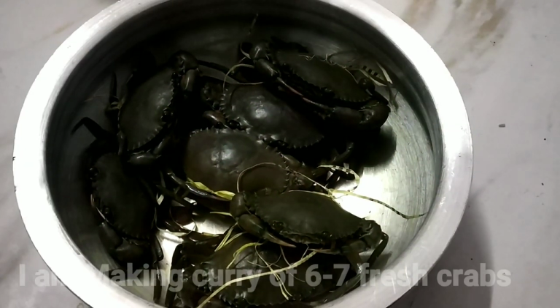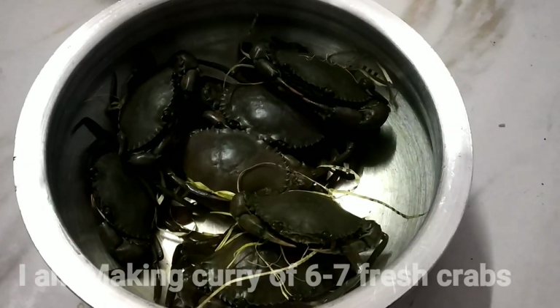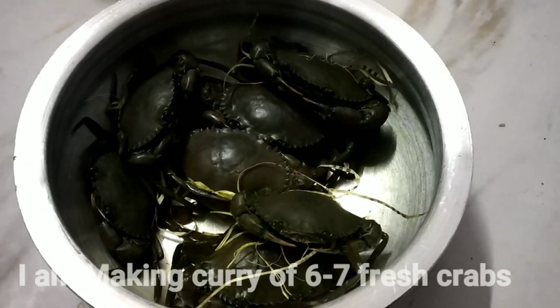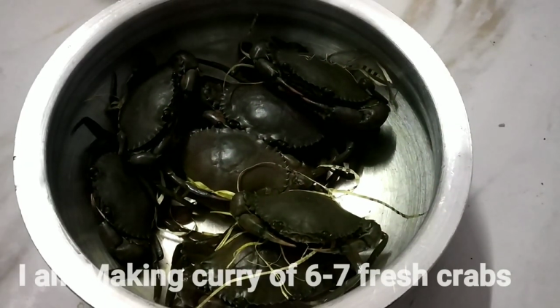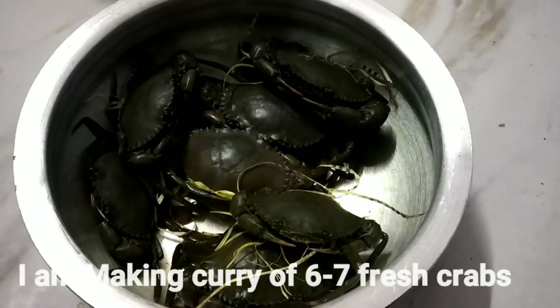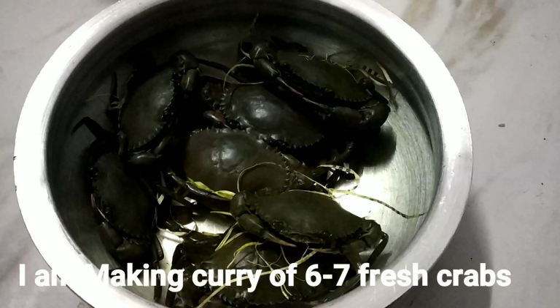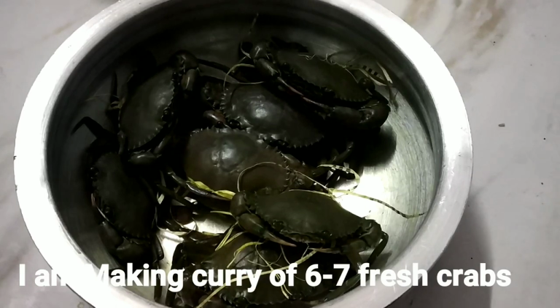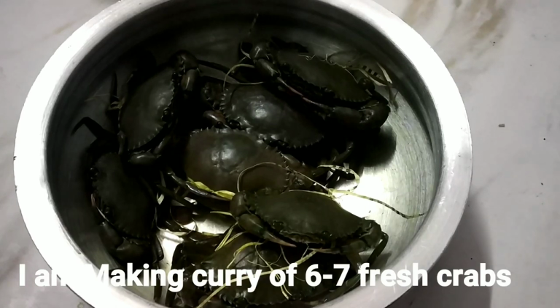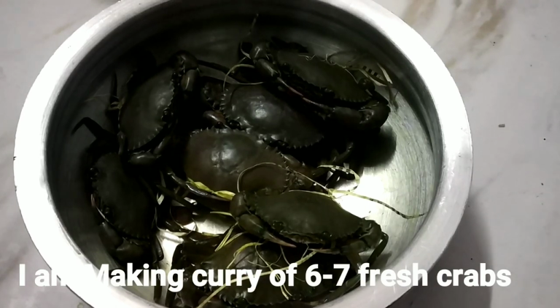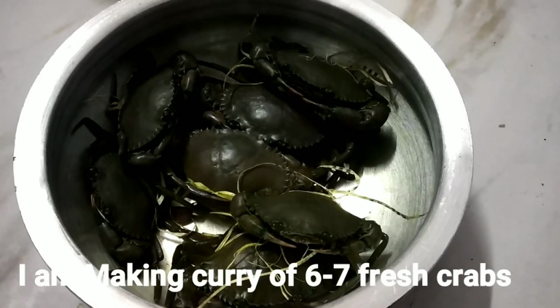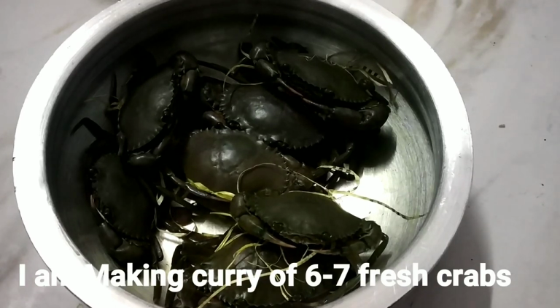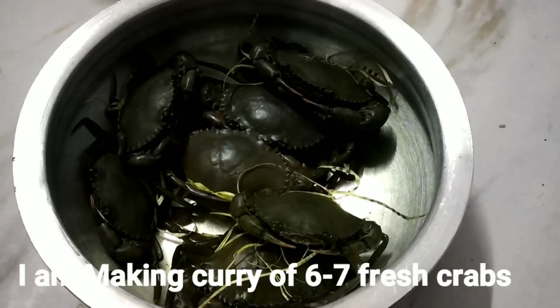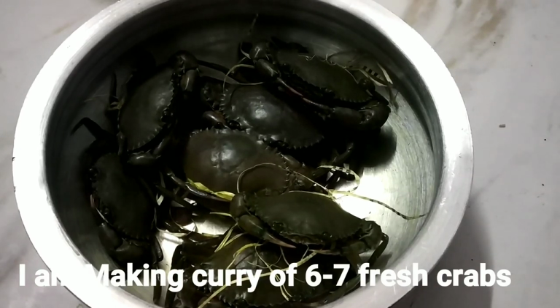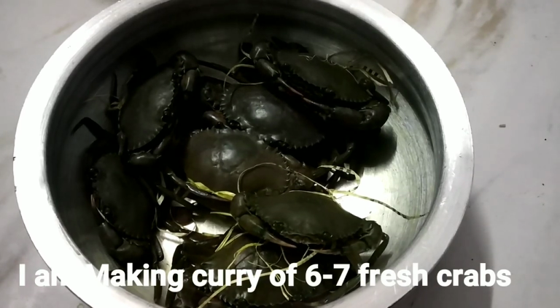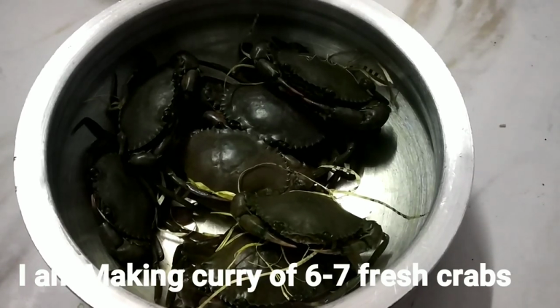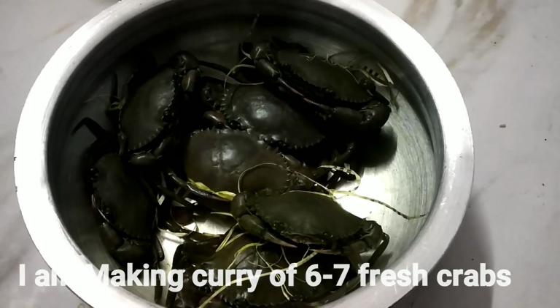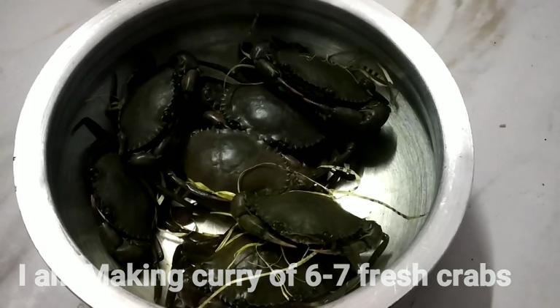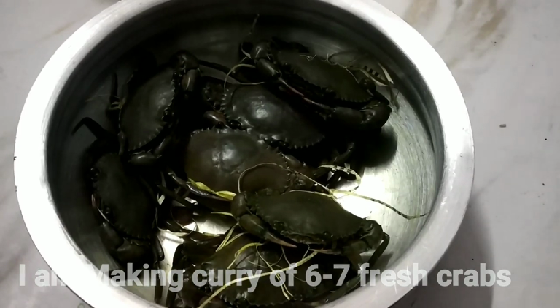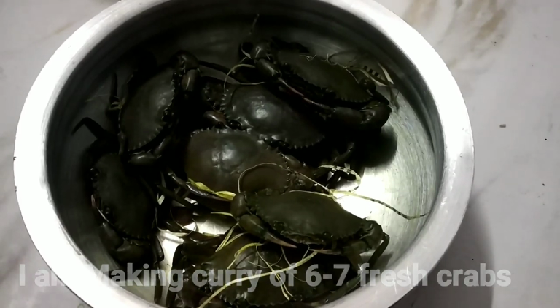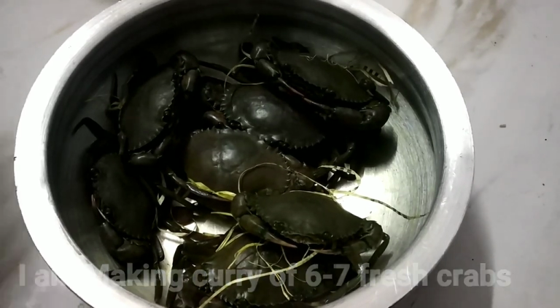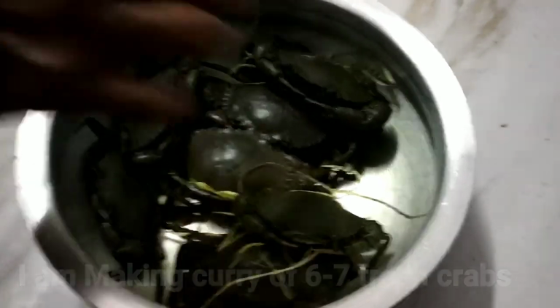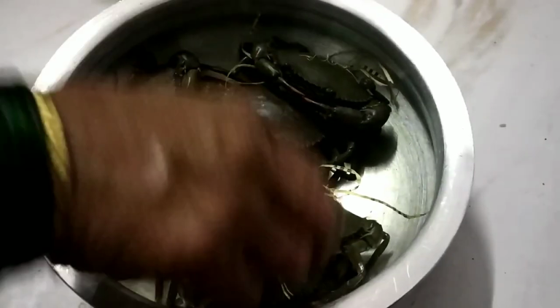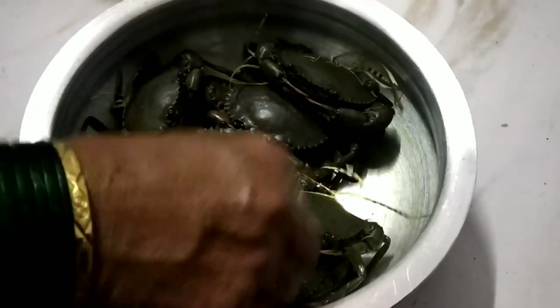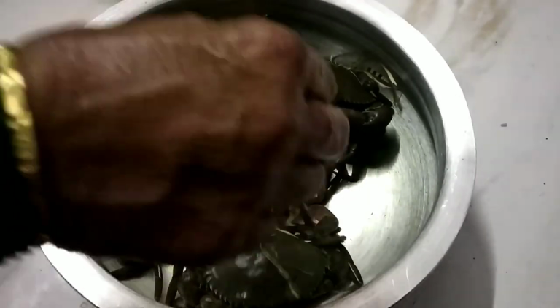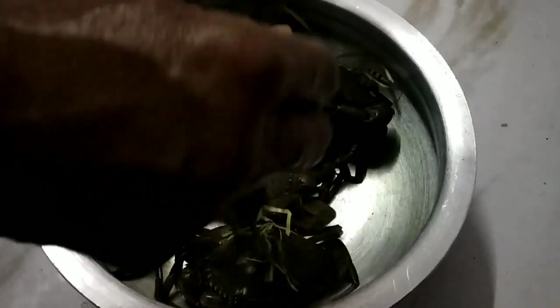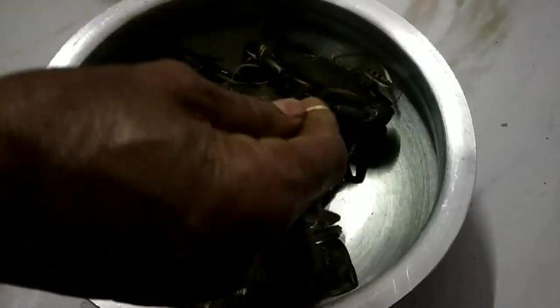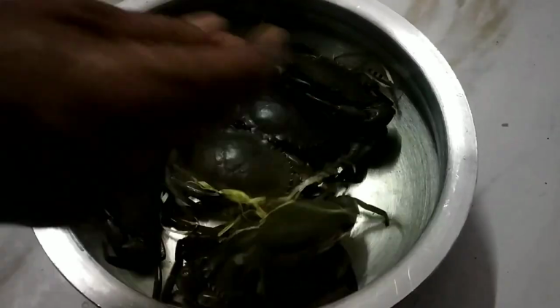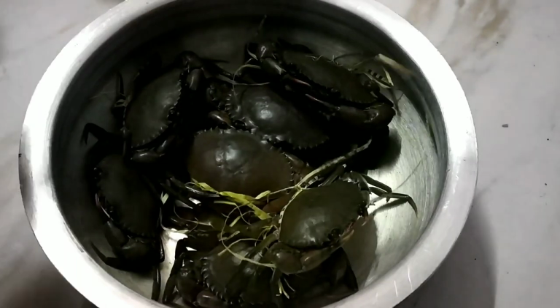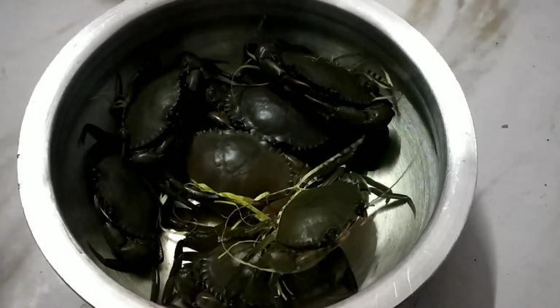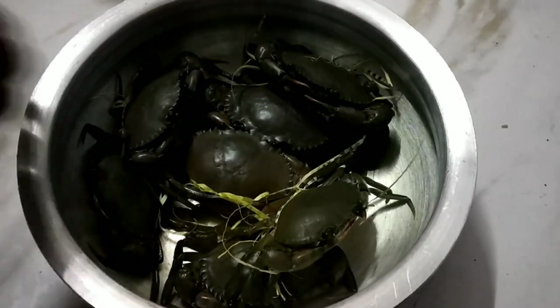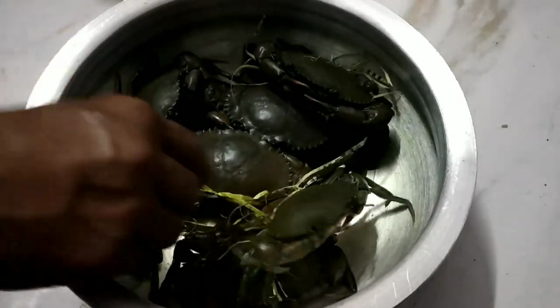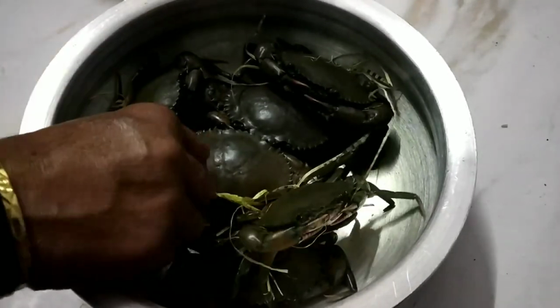Hello friends, I am Lakshmi and welcome to my kitchen. Today I am going to make spicy and tasty crab curry.